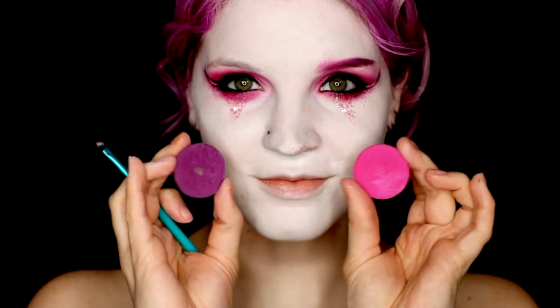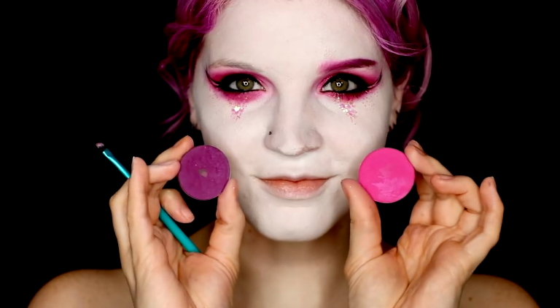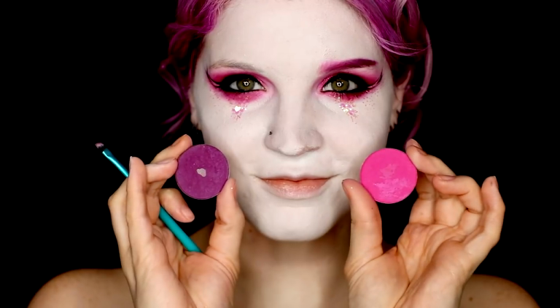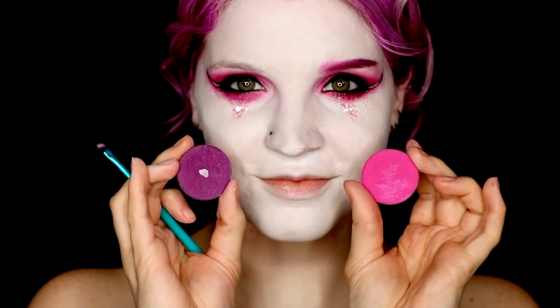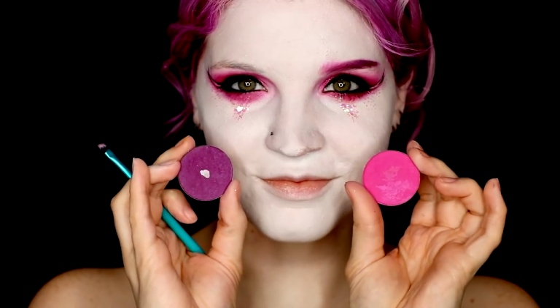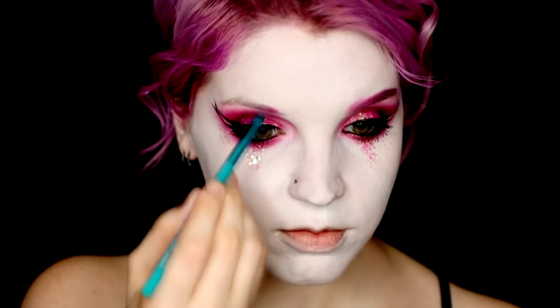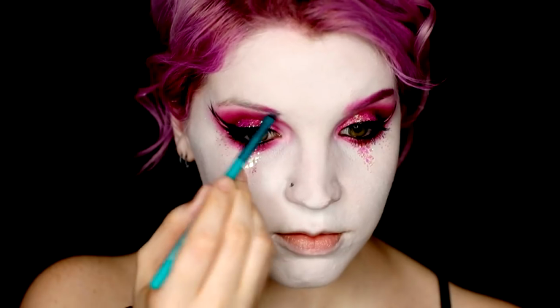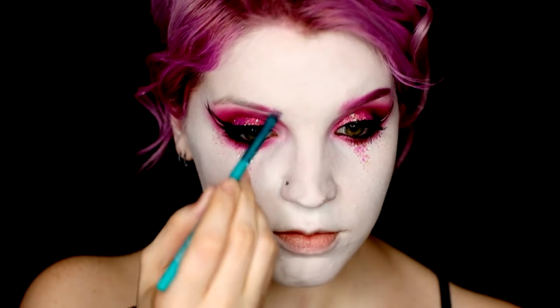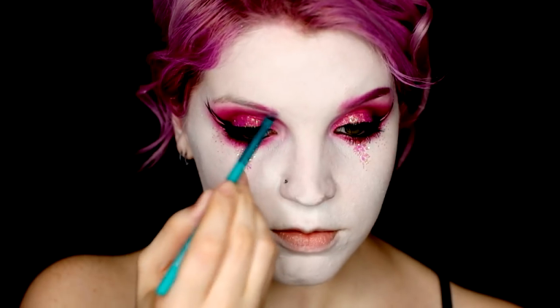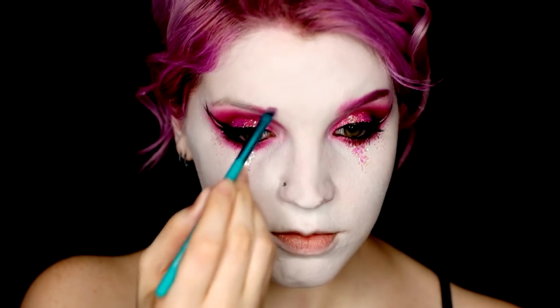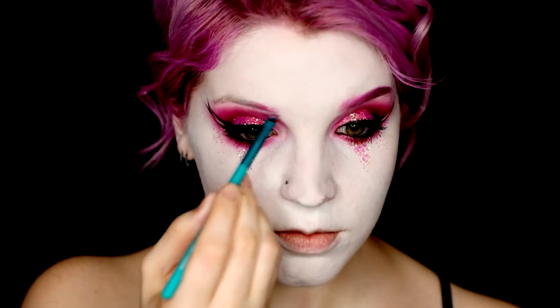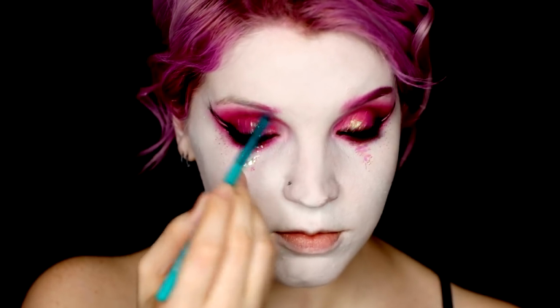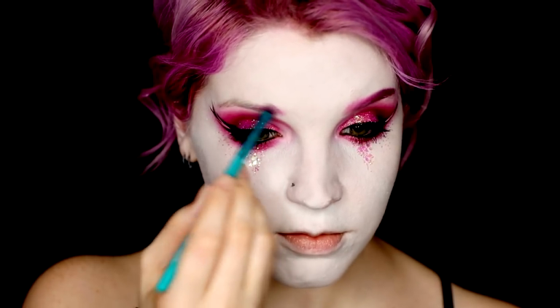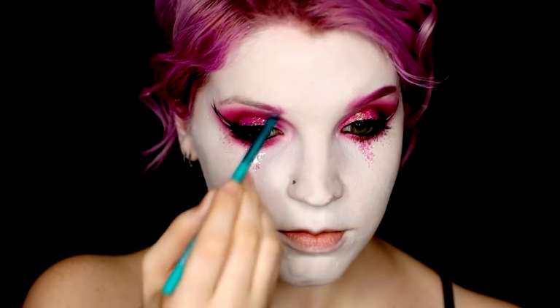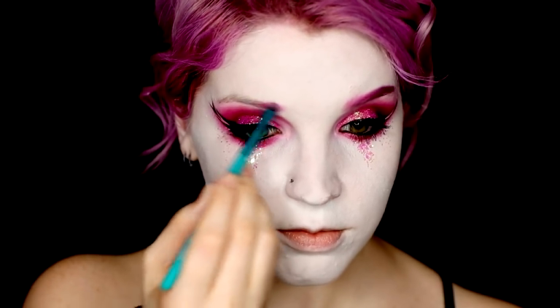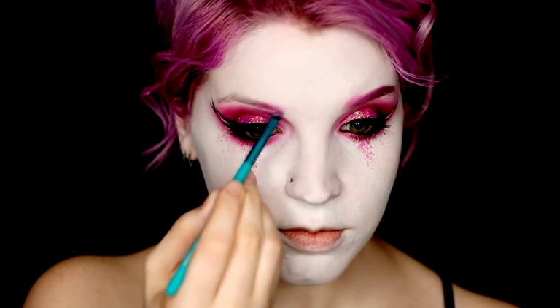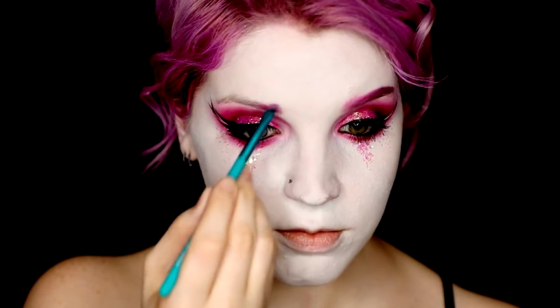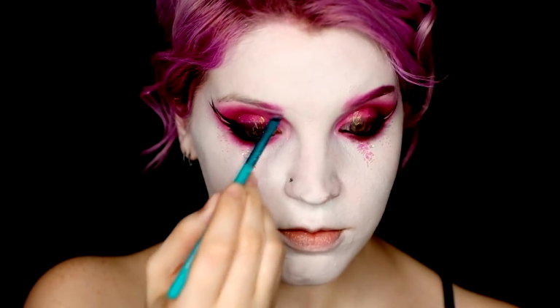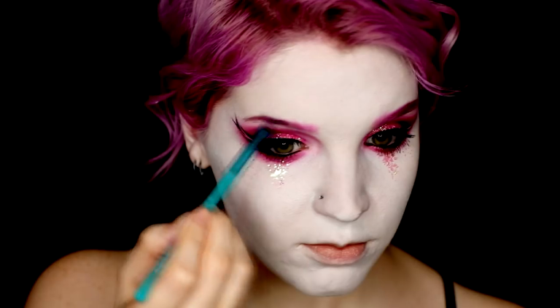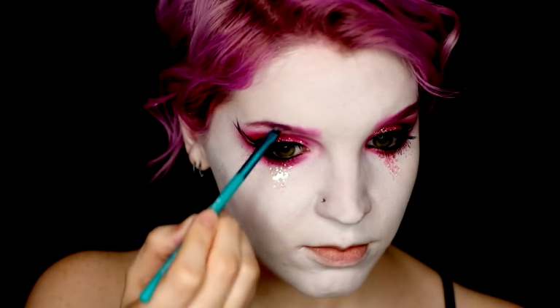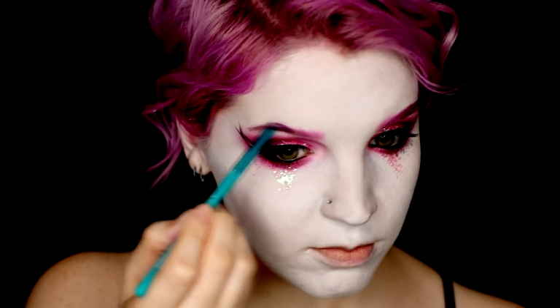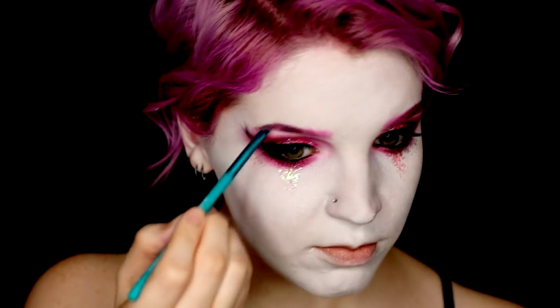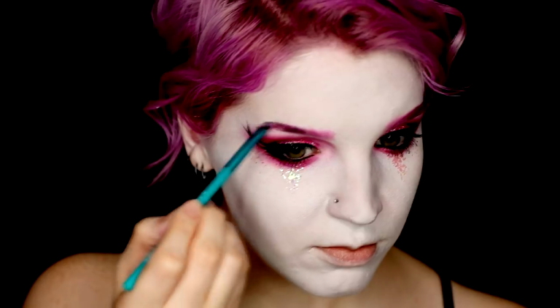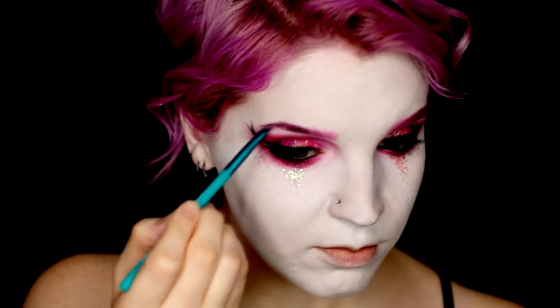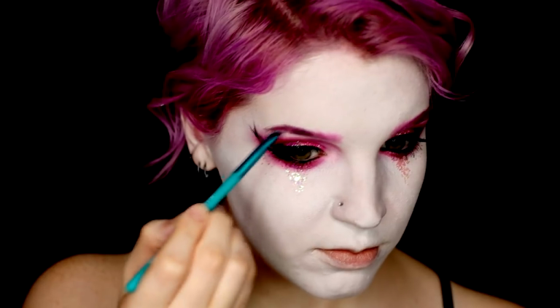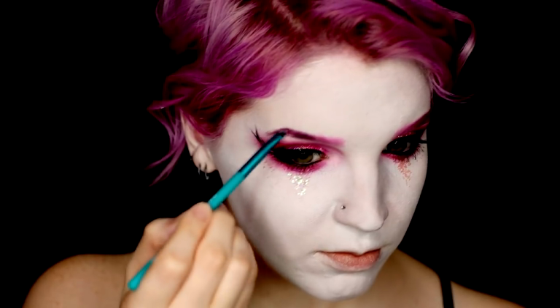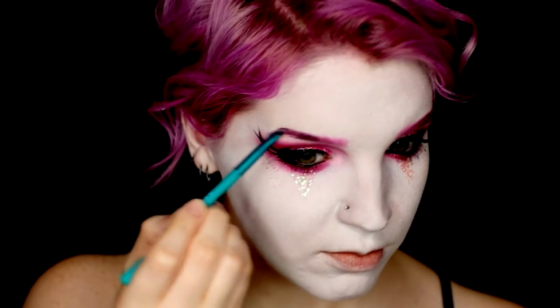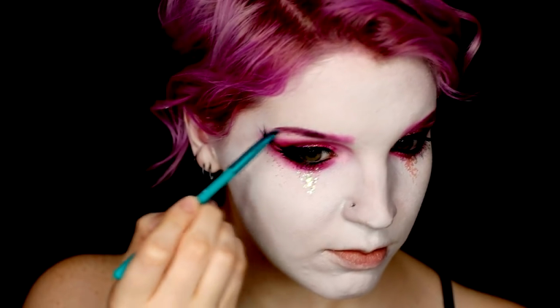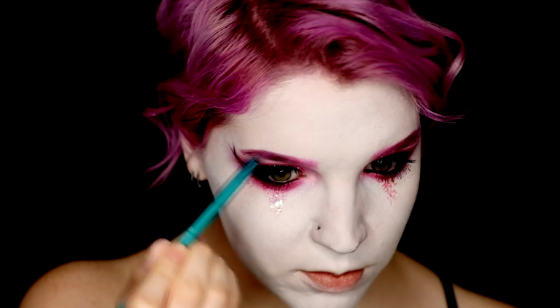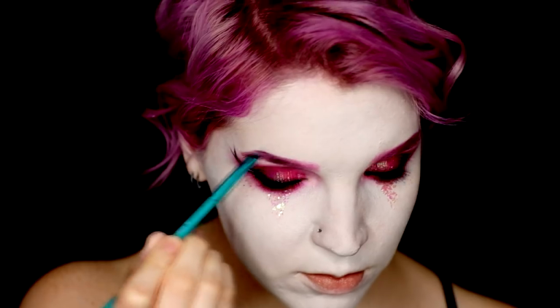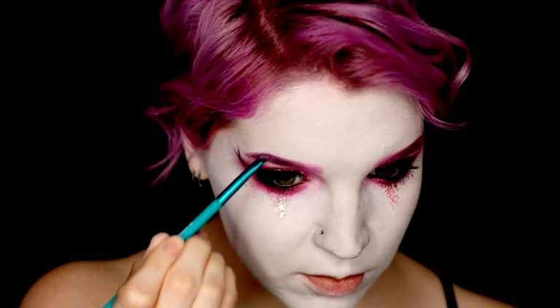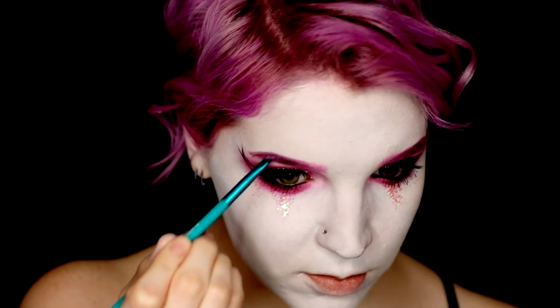To fill in my brows, I used a mix of Dolly Pop and 2AM from Sugarpill, just to give a little bit of a gradient to my brows and have it match my hair a little bit better.